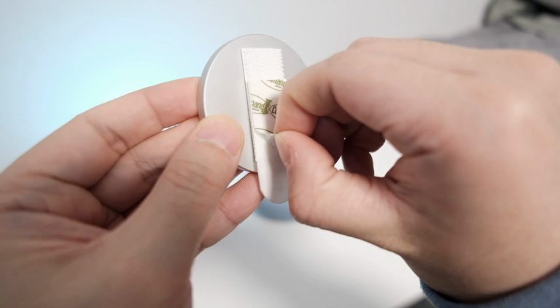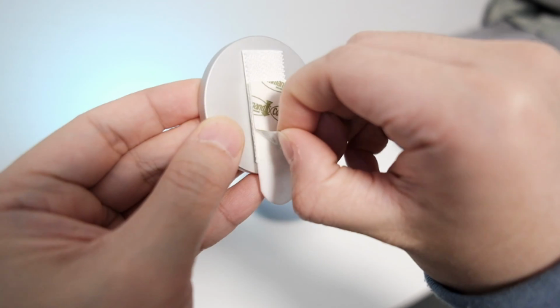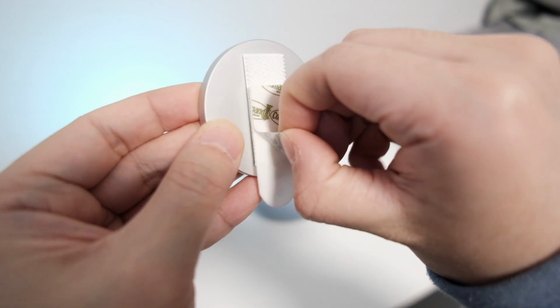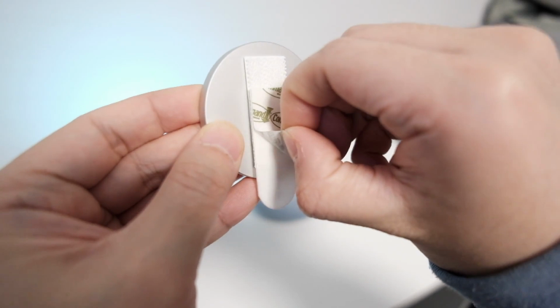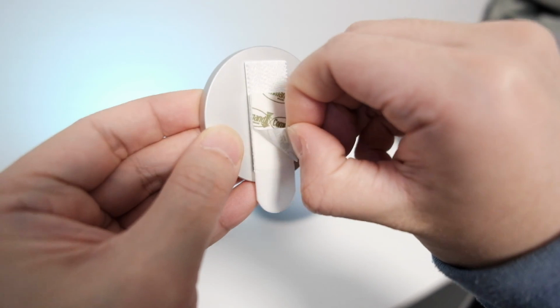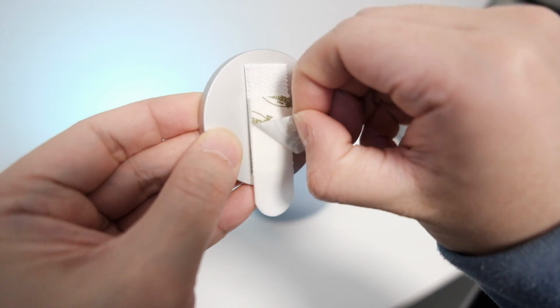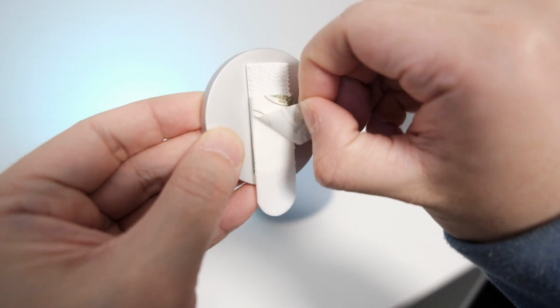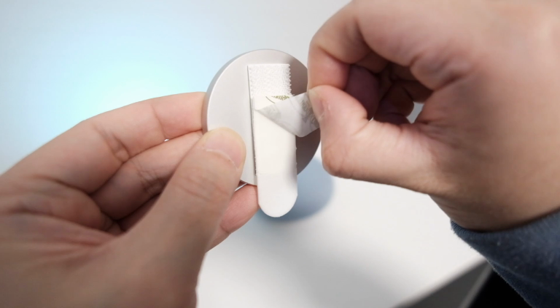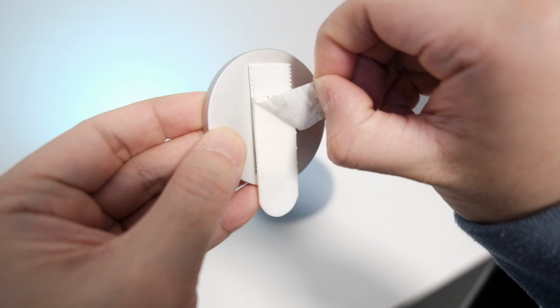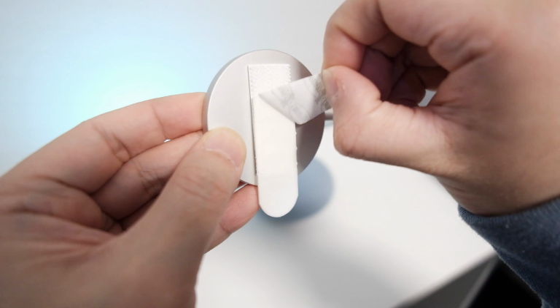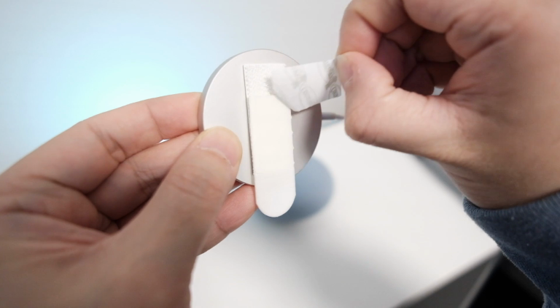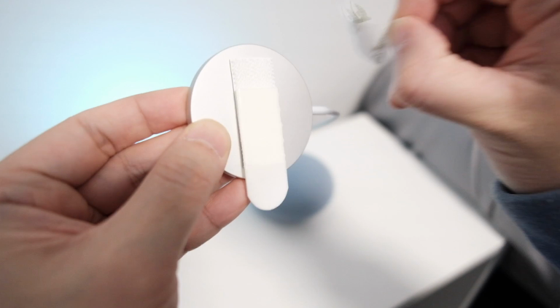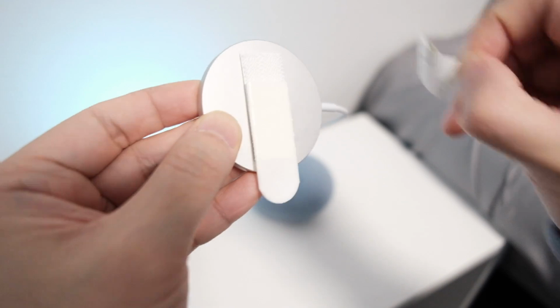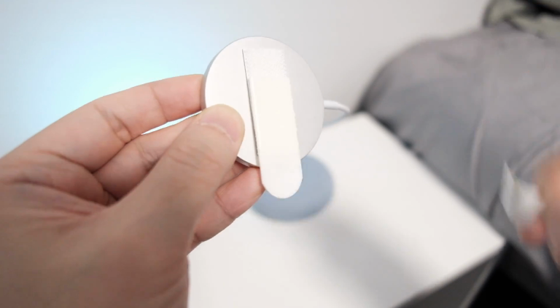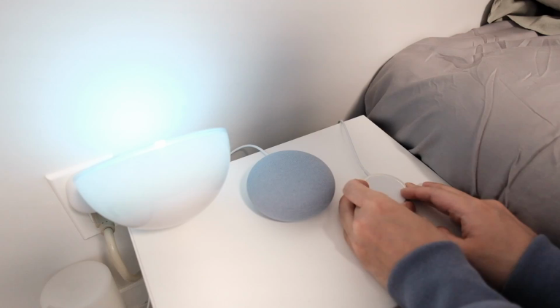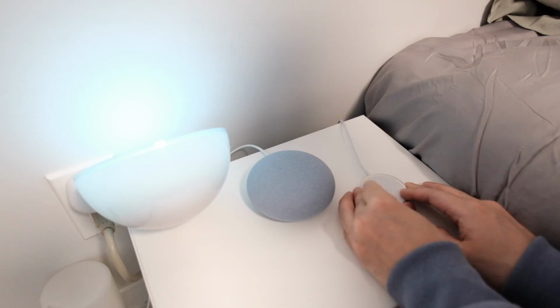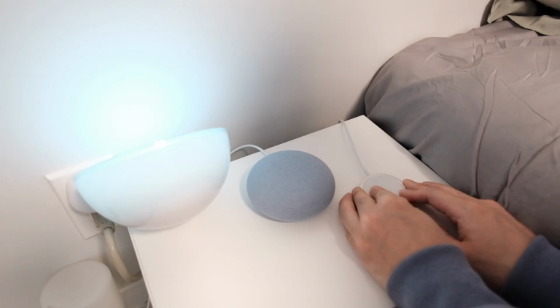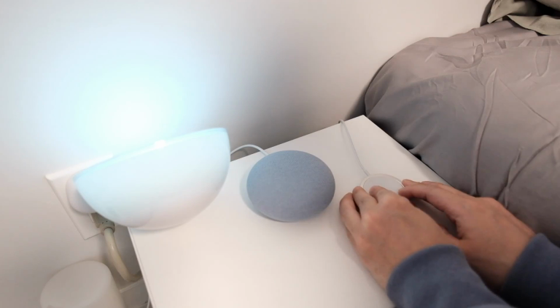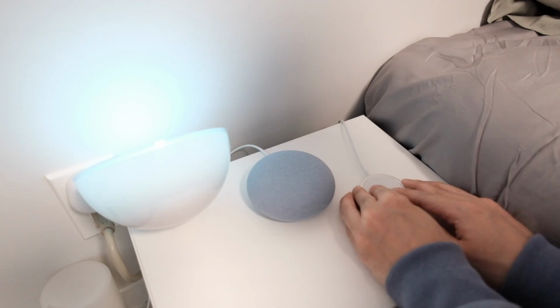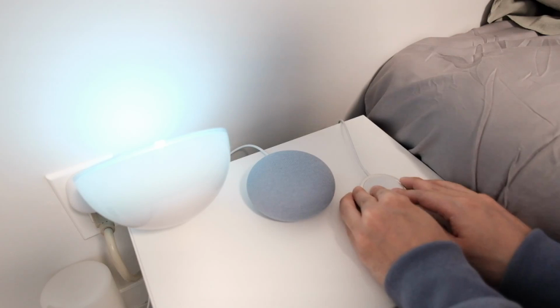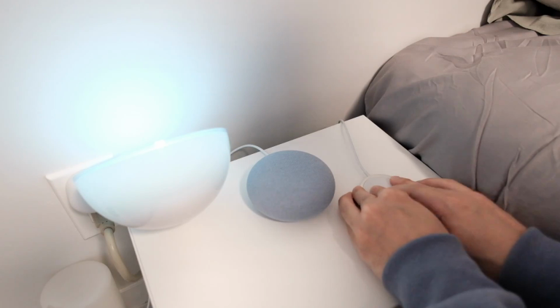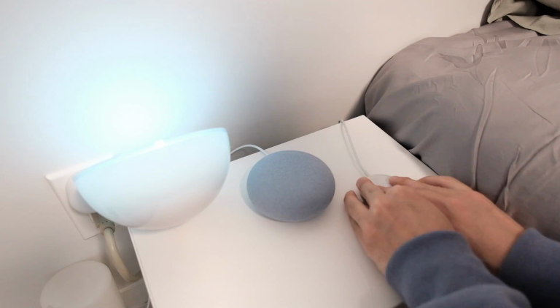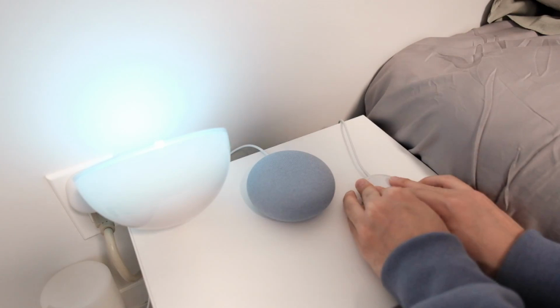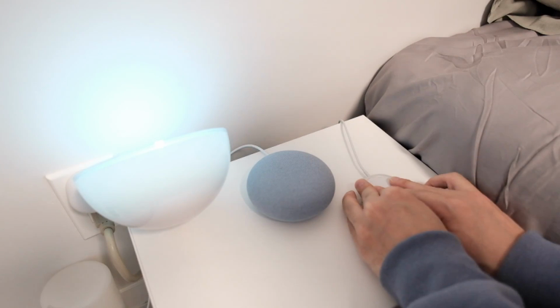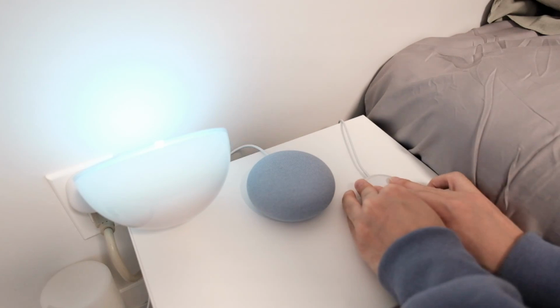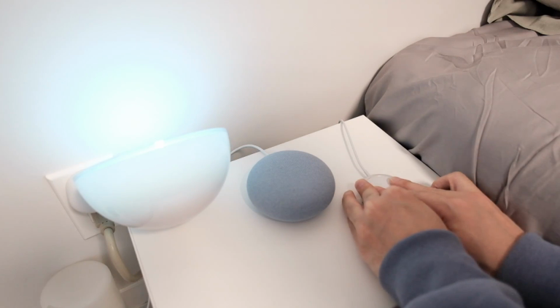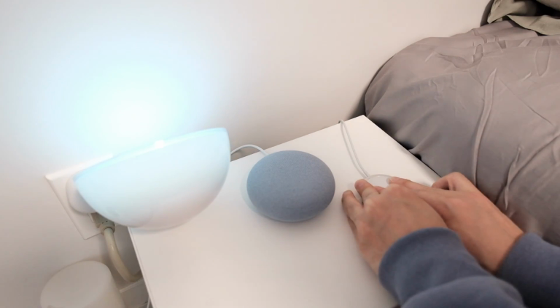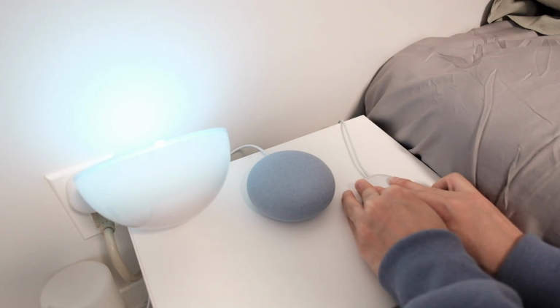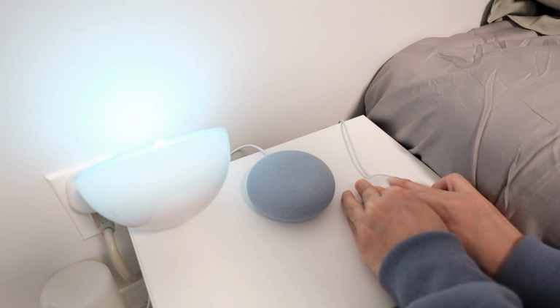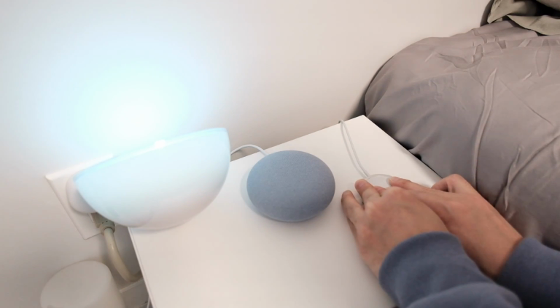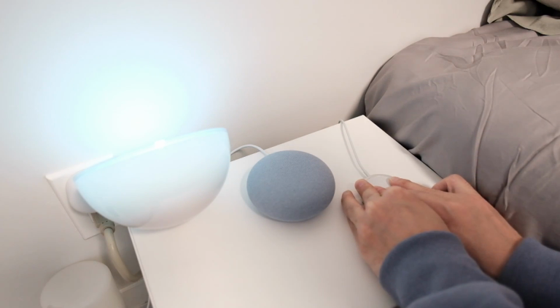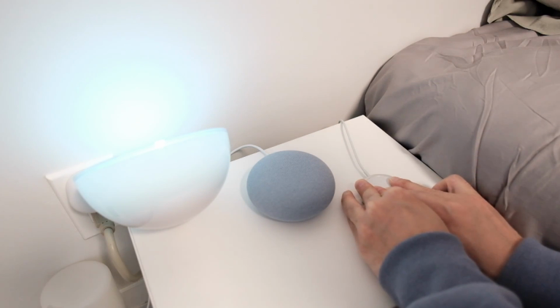Next up, remove the second liner from the other strip and attach it to the surface. Hold firm for 30 seconds again.